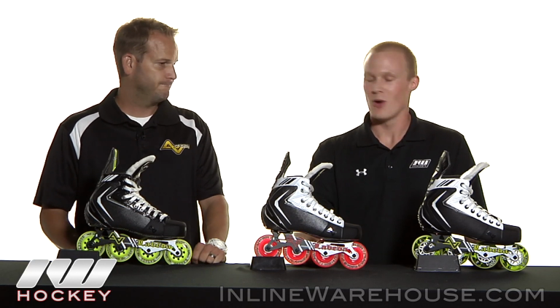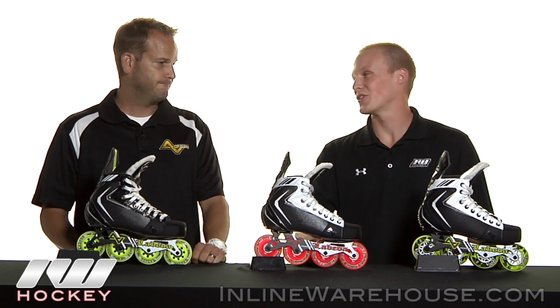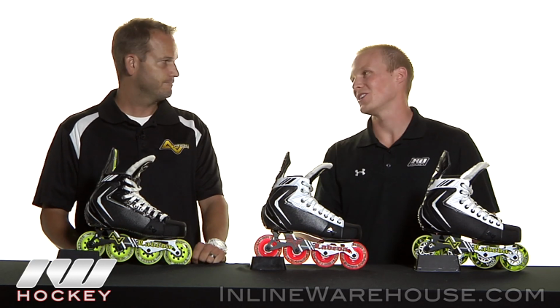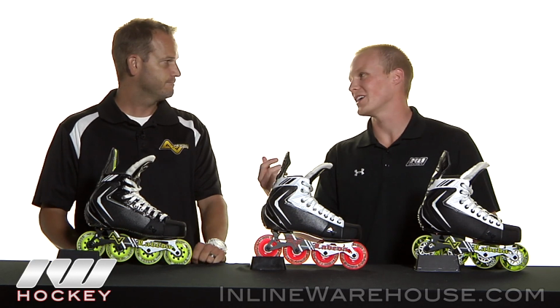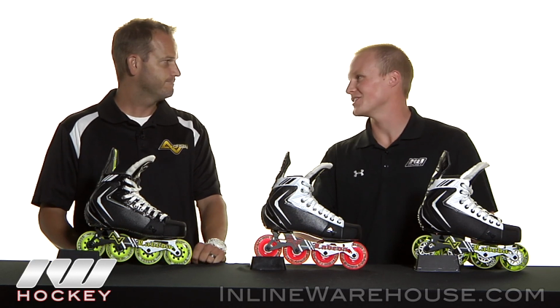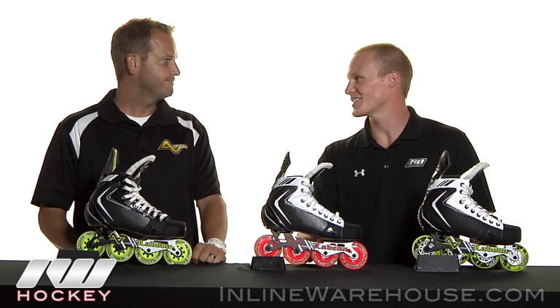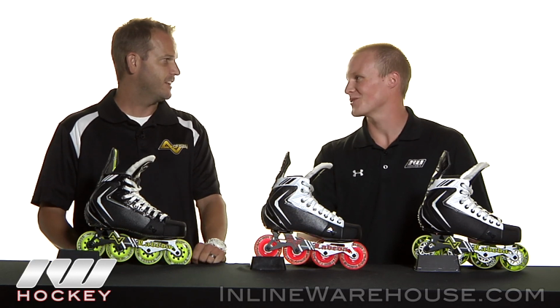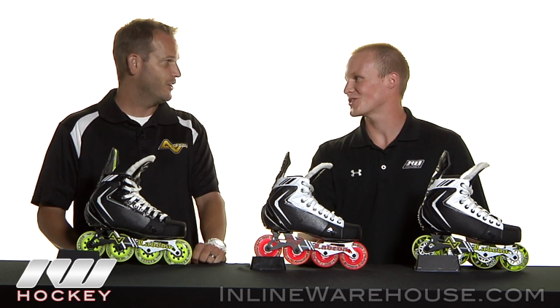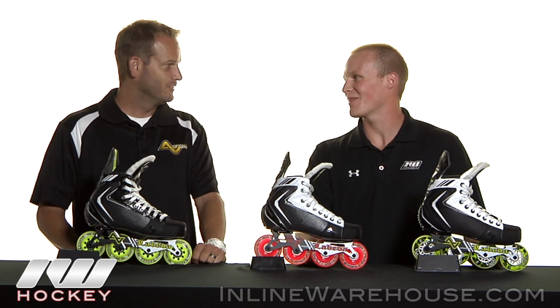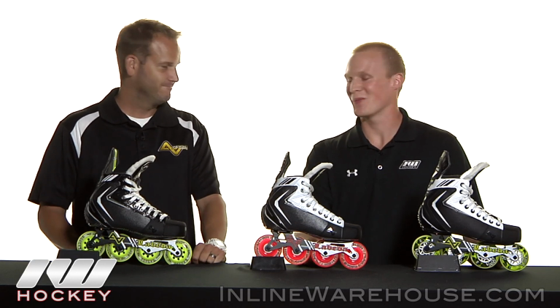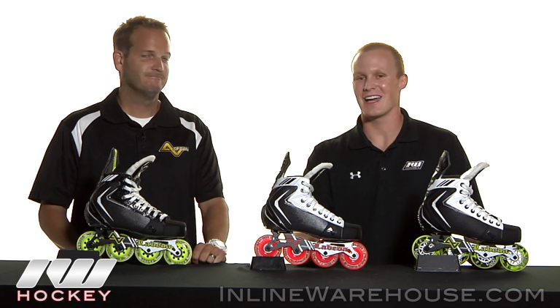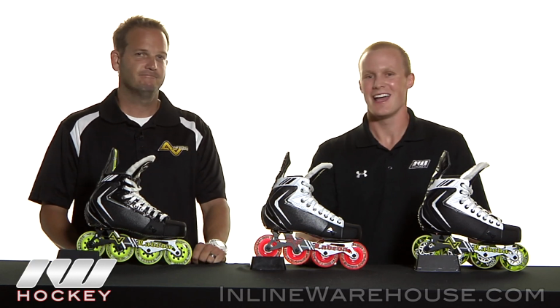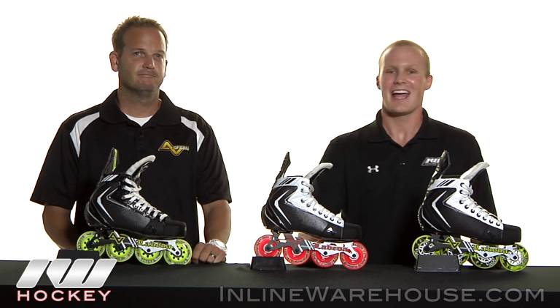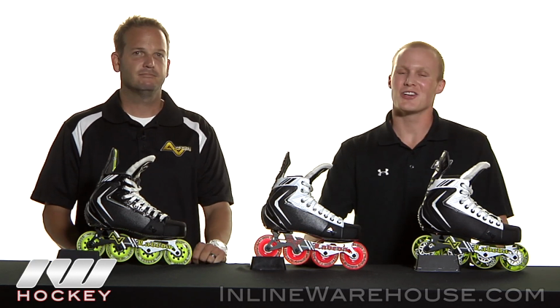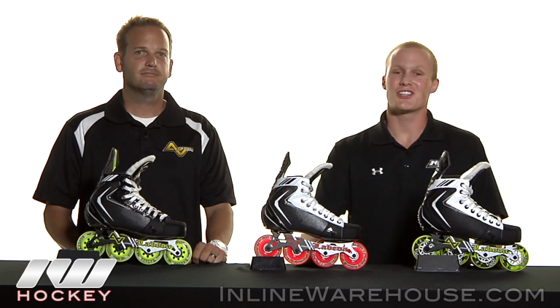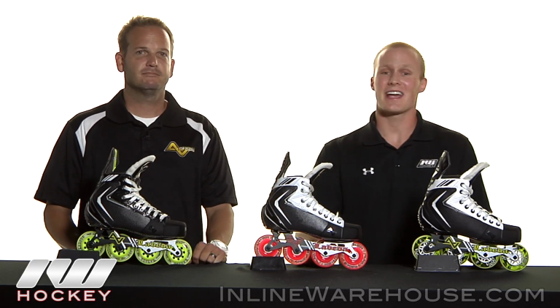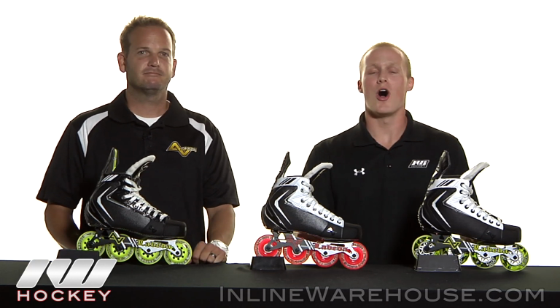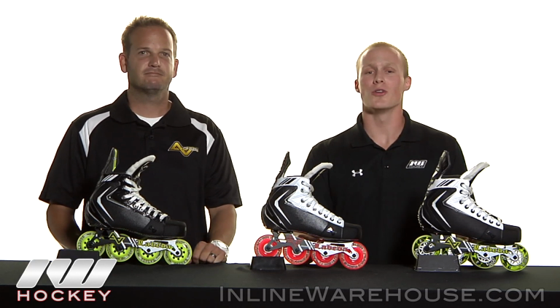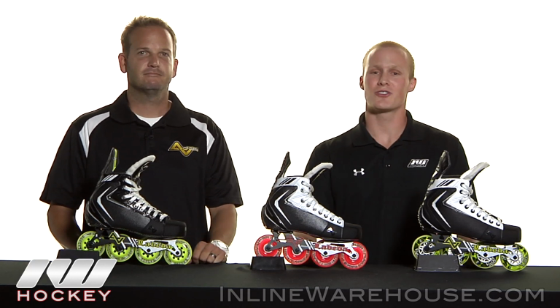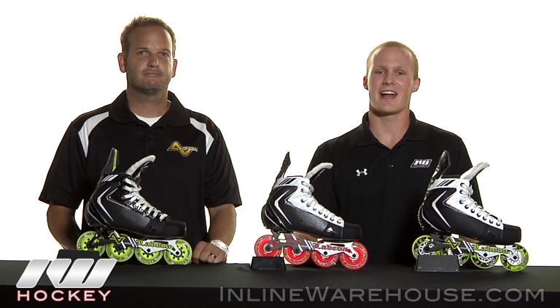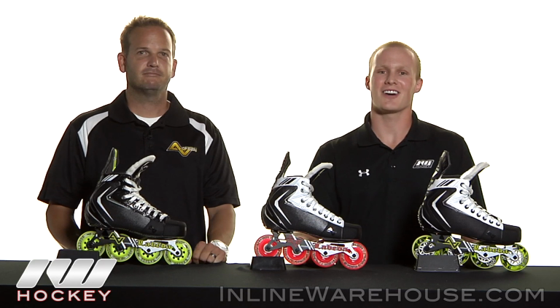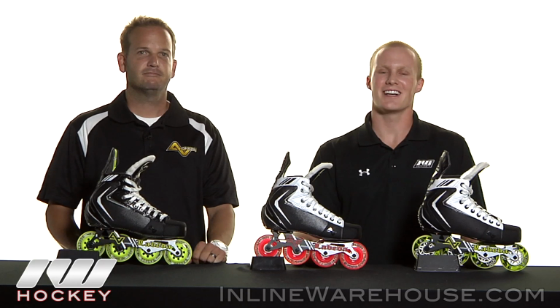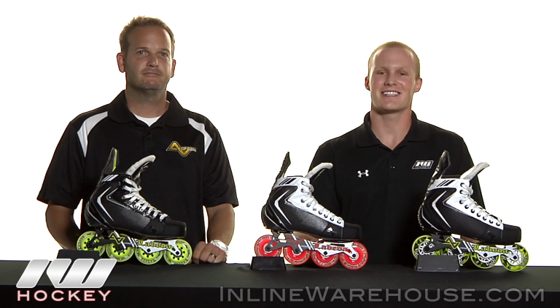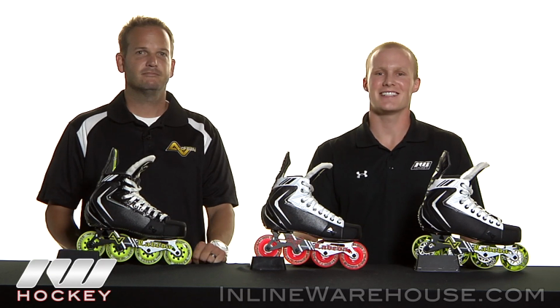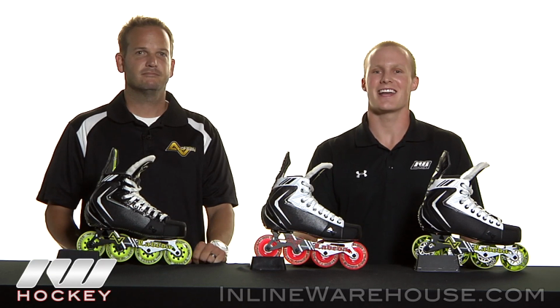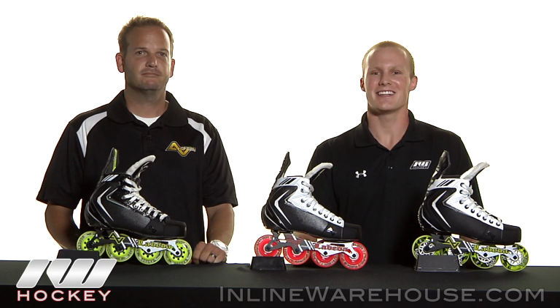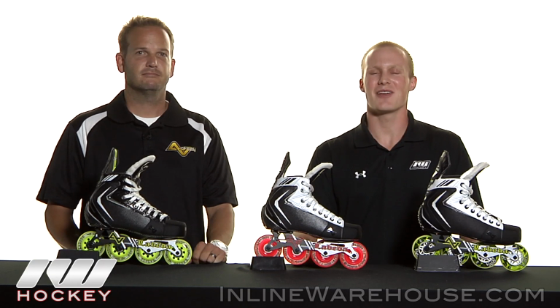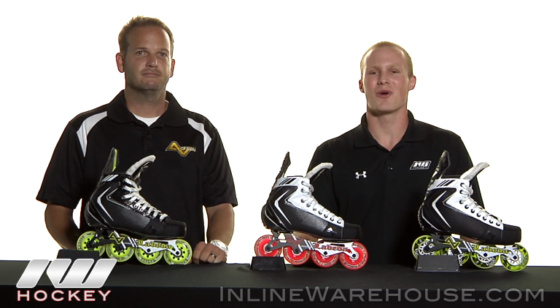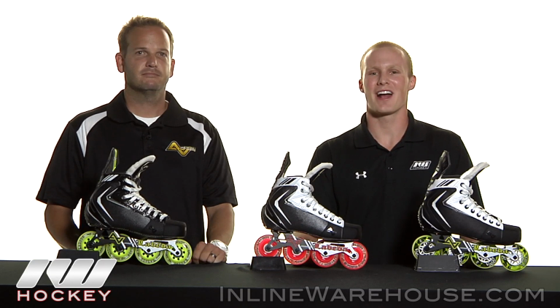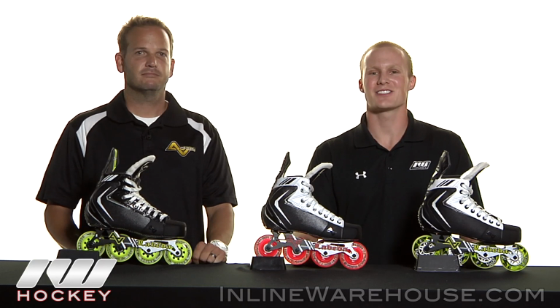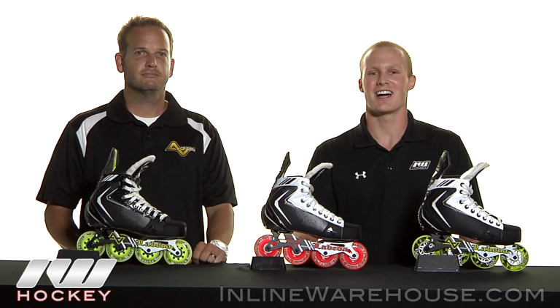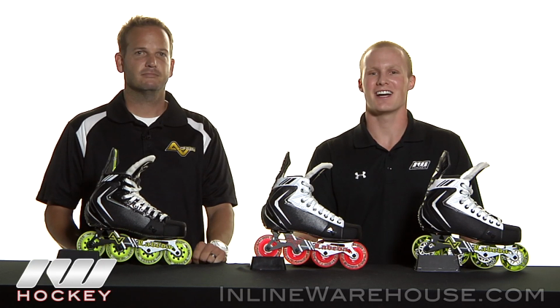Awesome. Well, thank you again, Justin. Thank you for stopping by. And you can check out all these great Alkali skates at inlinewarehouse.com.